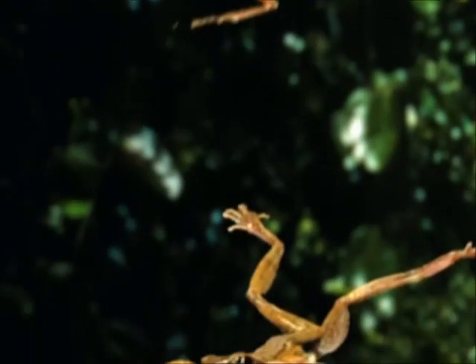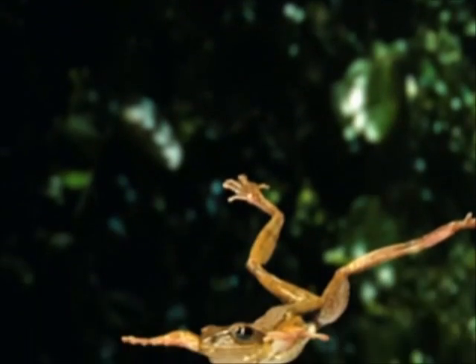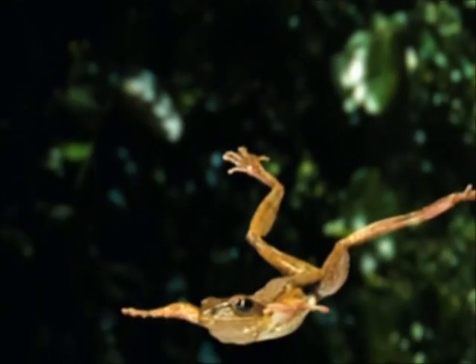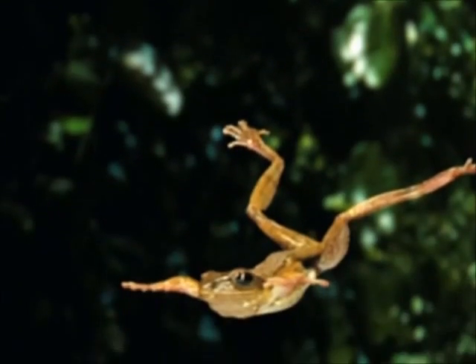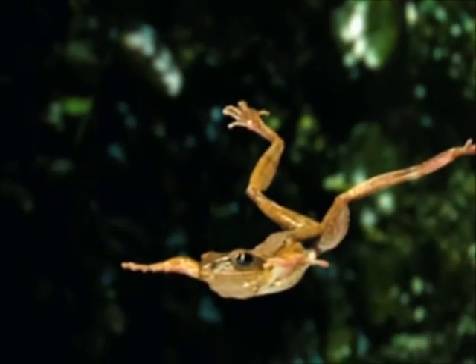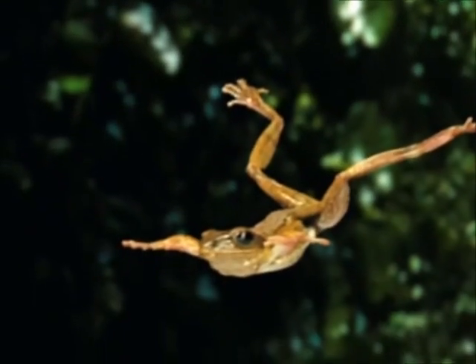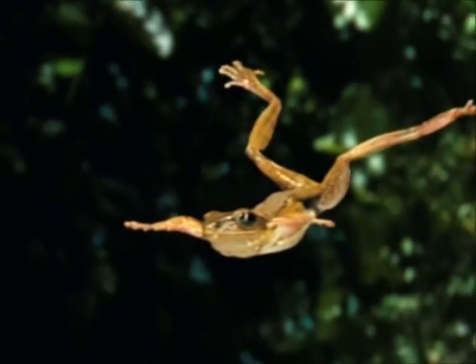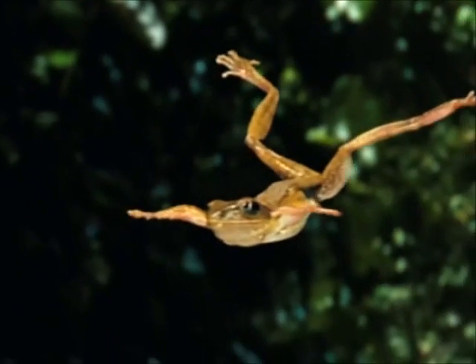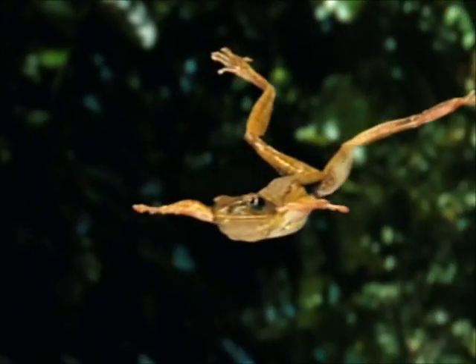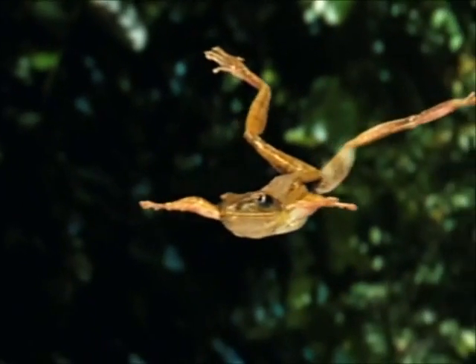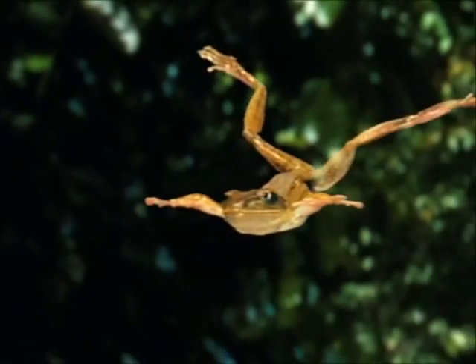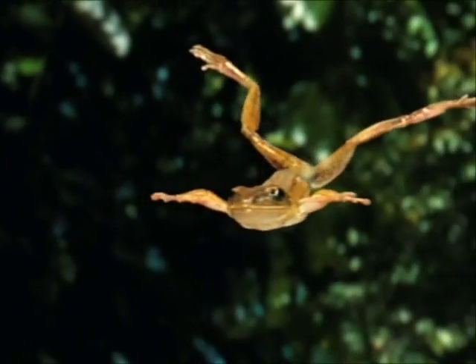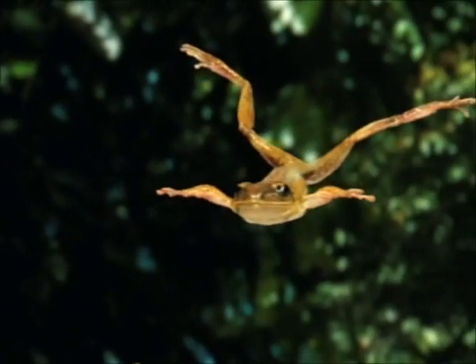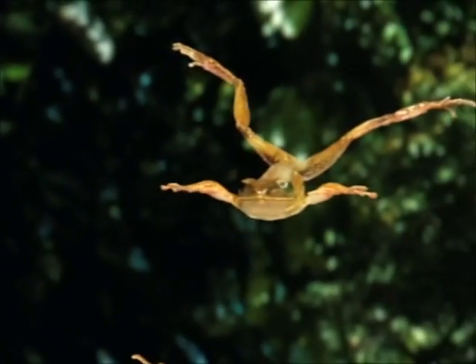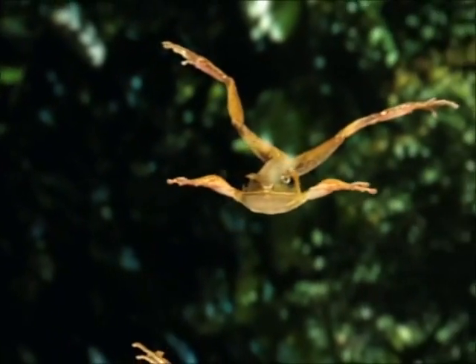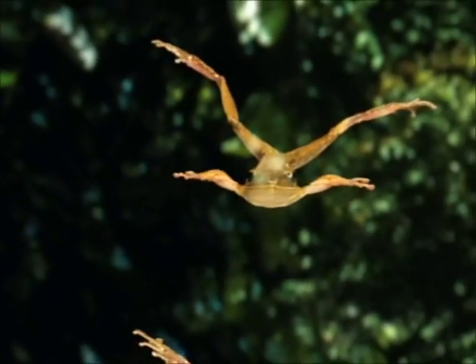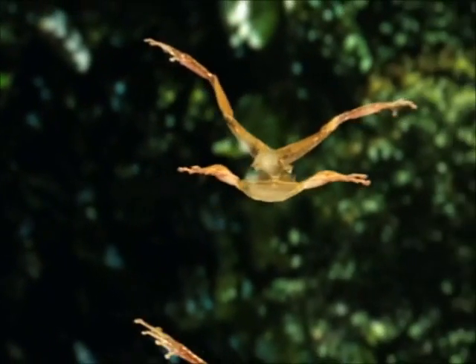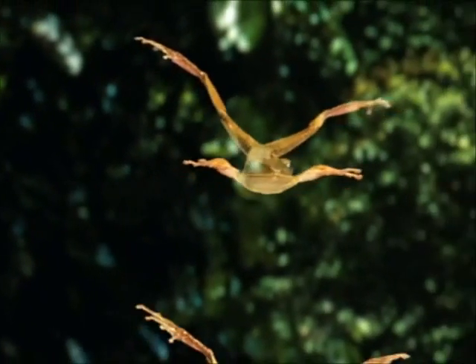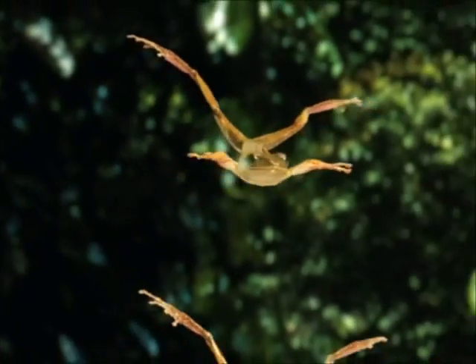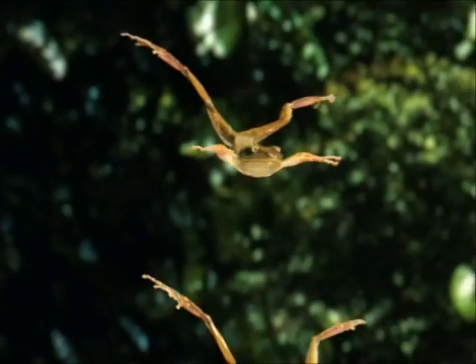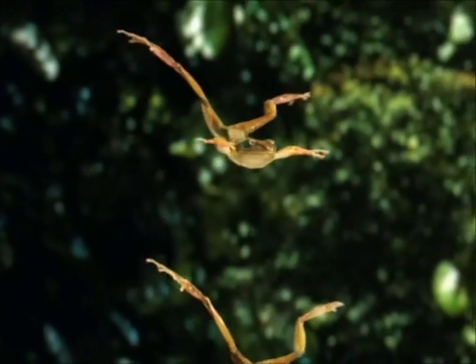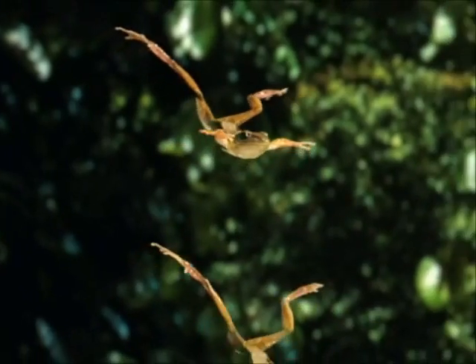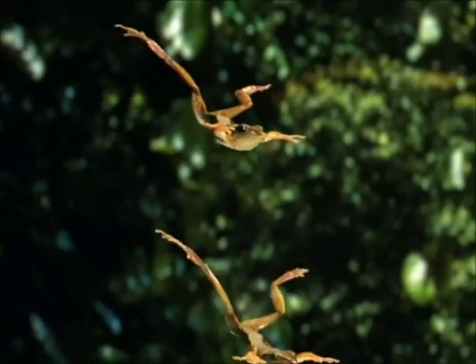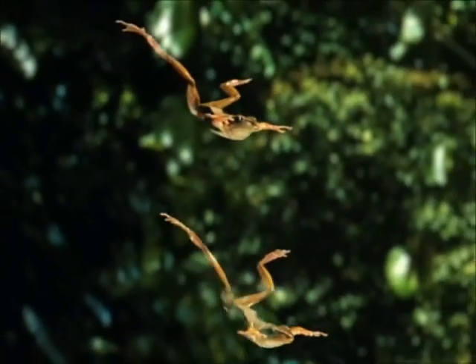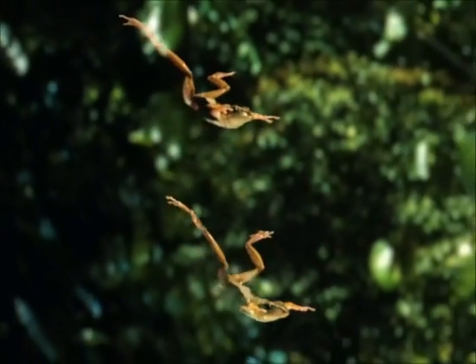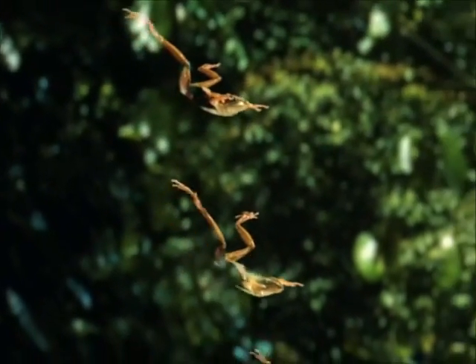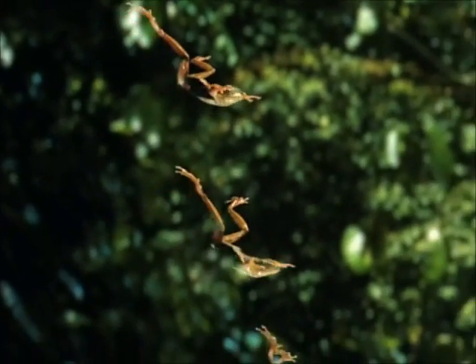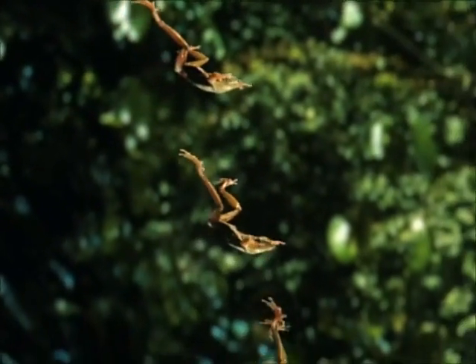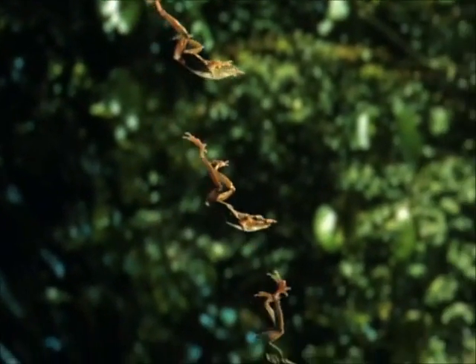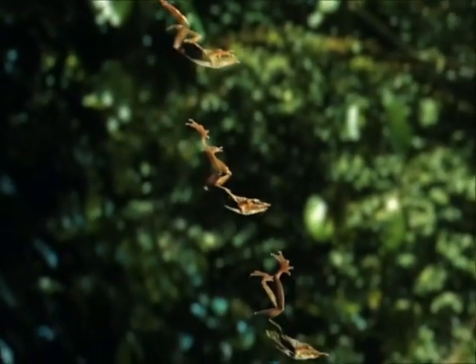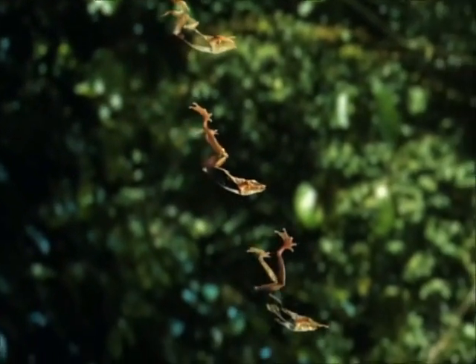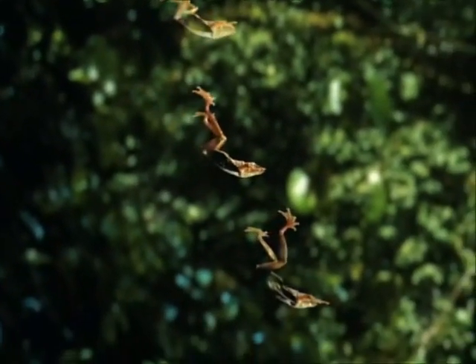As it plummets, spread limbs slow its descent and its webbed feet double up as a parachute.